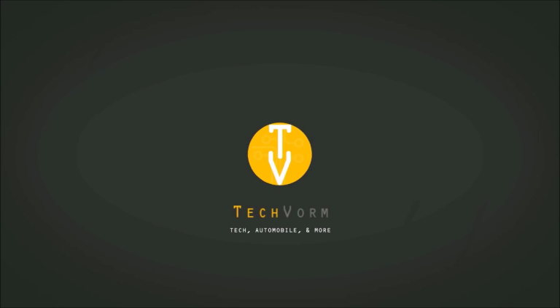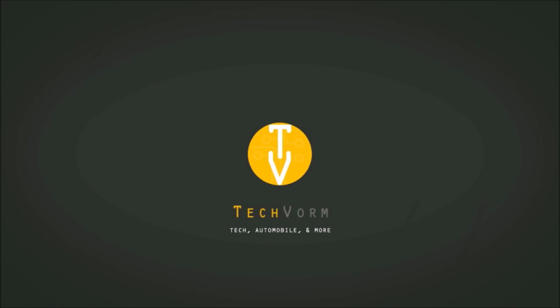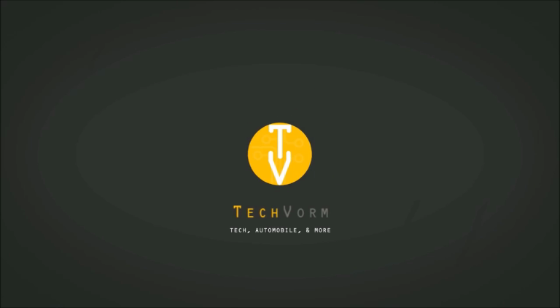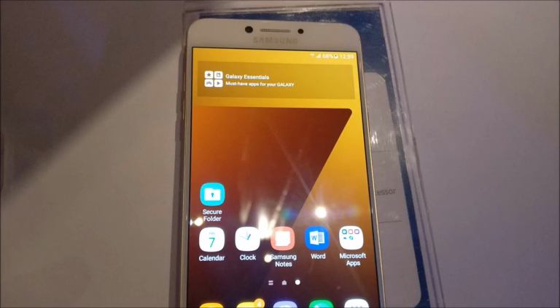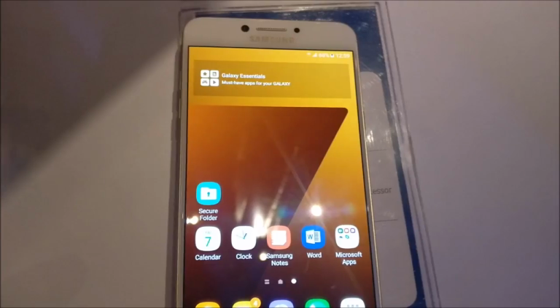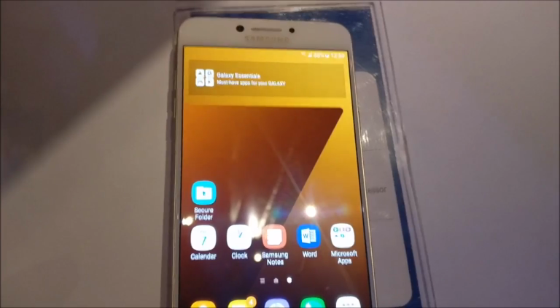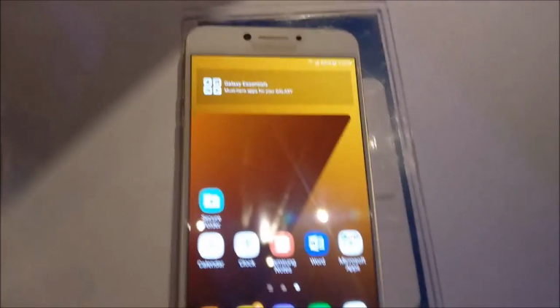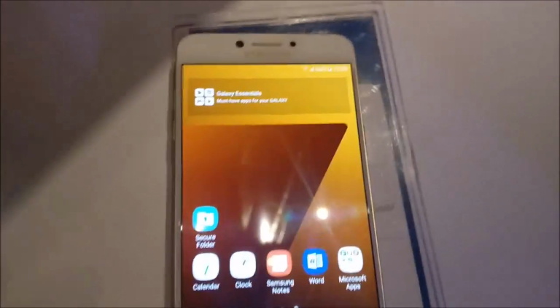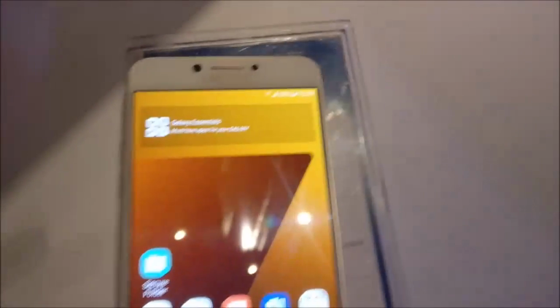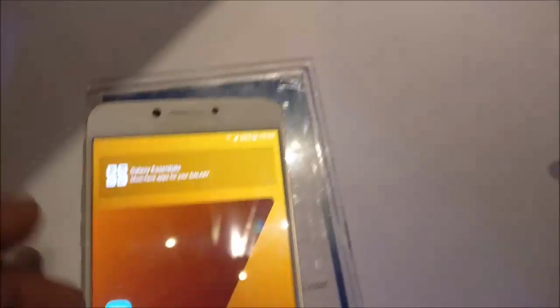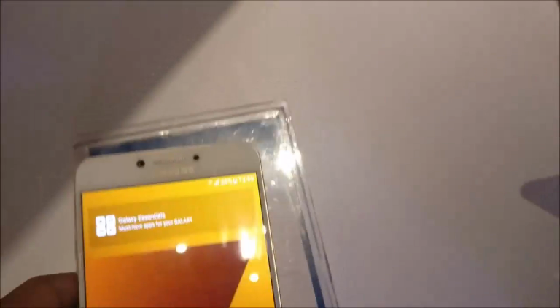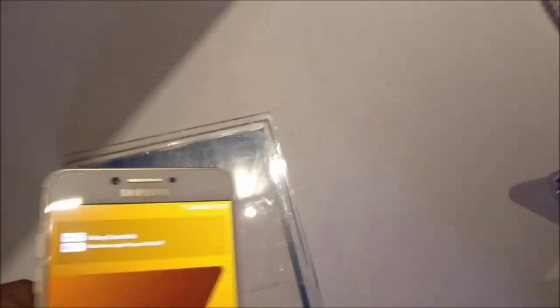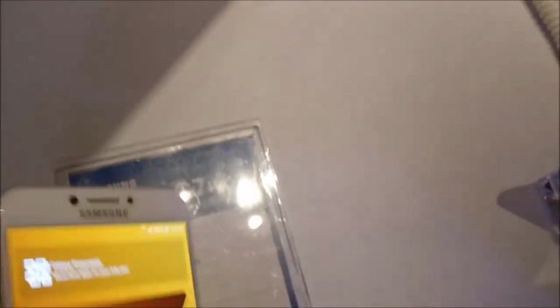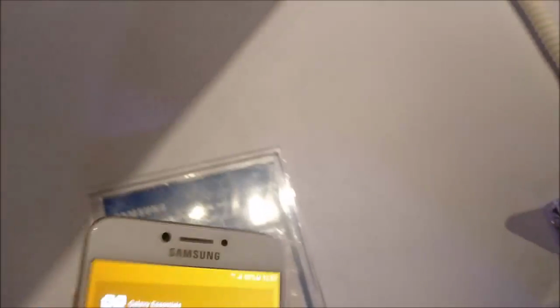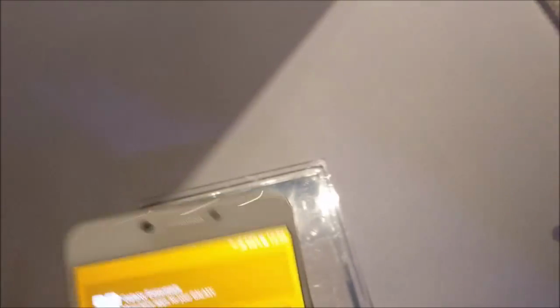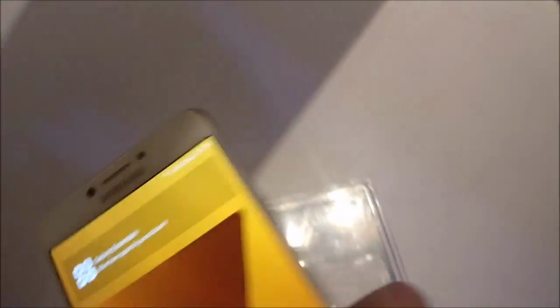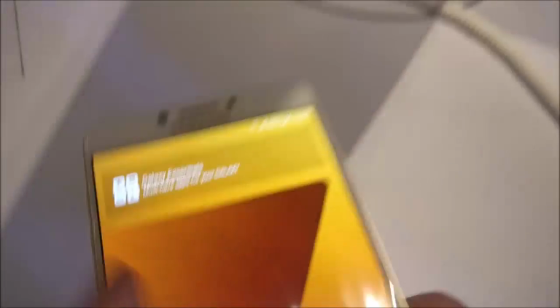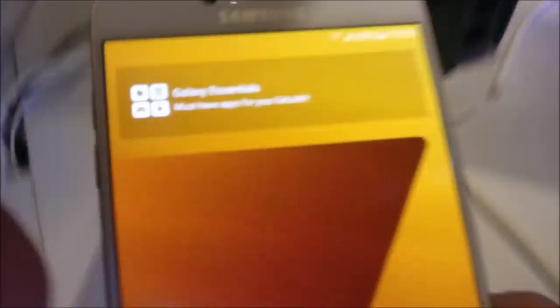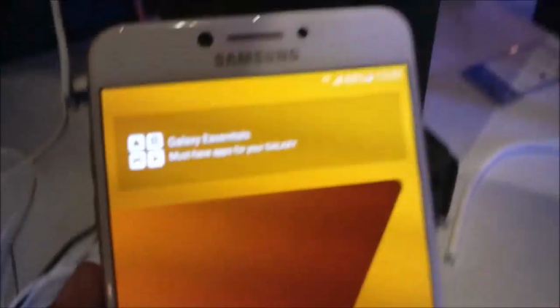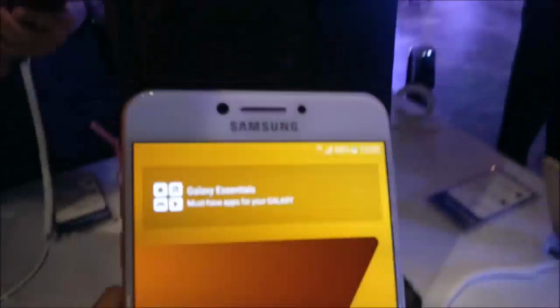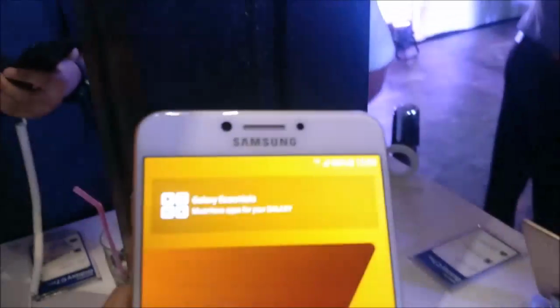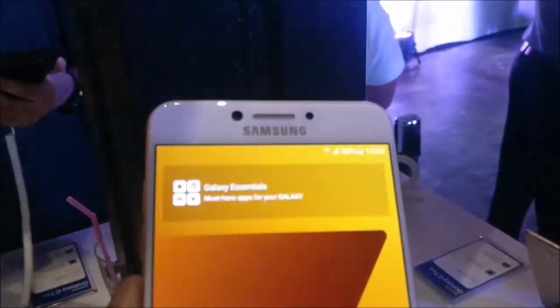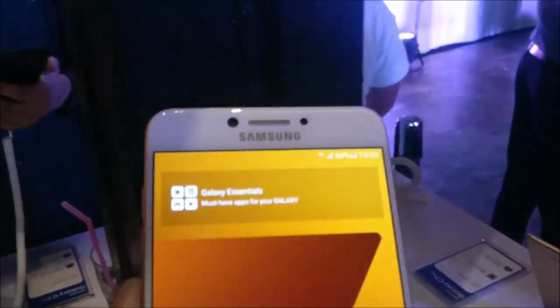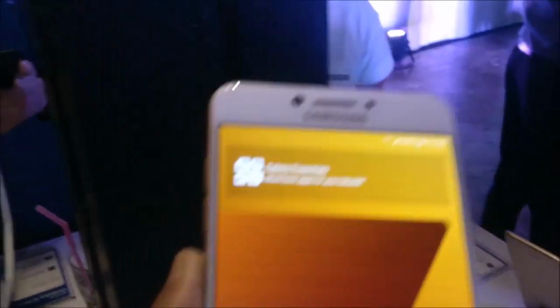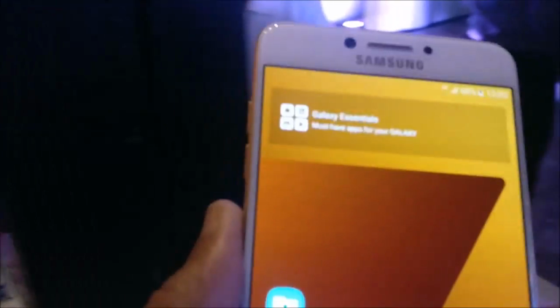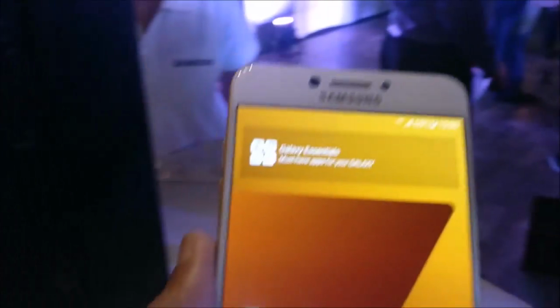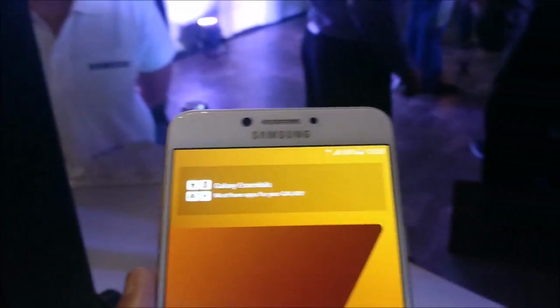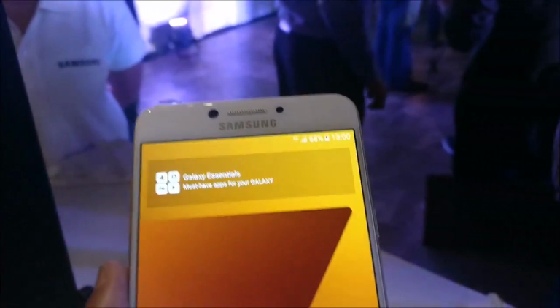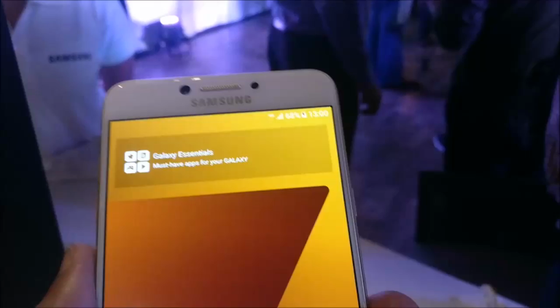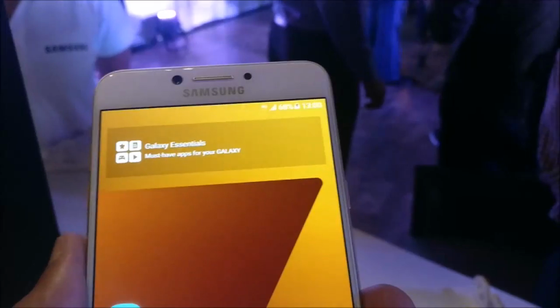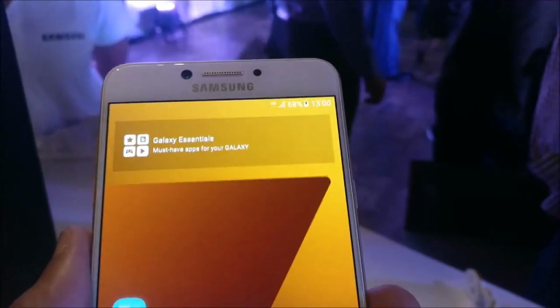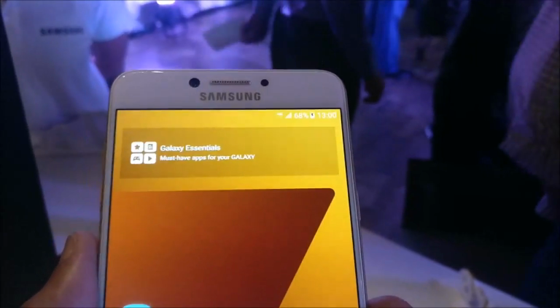Hello friends, this is Dindar from TechBomb. Today Samsung has launched Galaxy C7 Pro Smartphone in India.